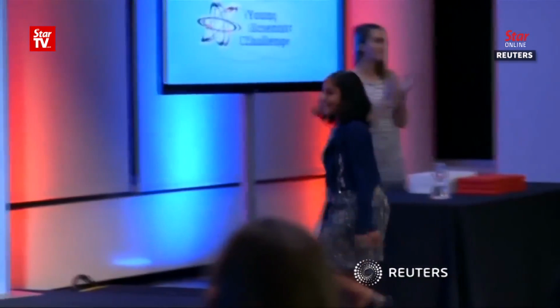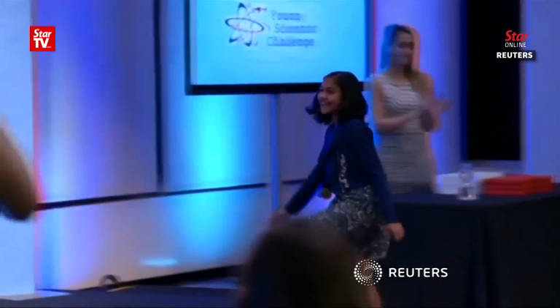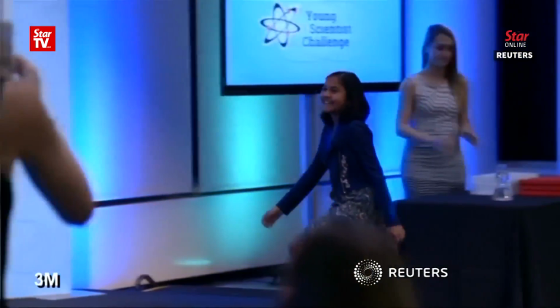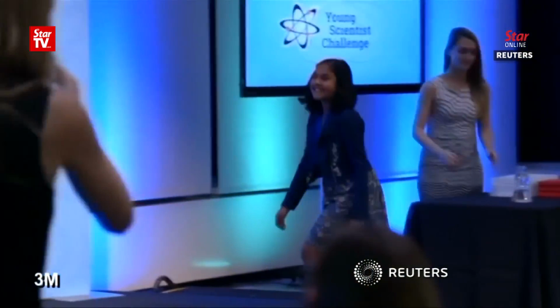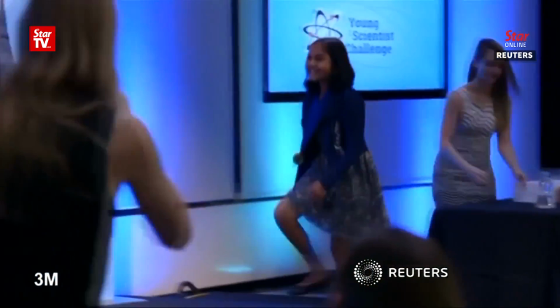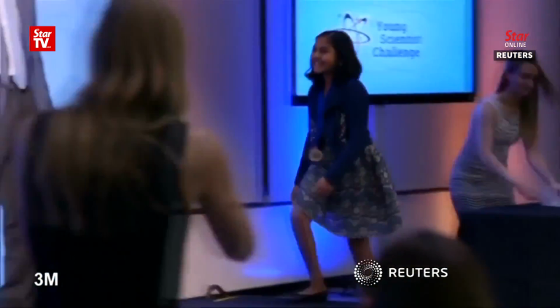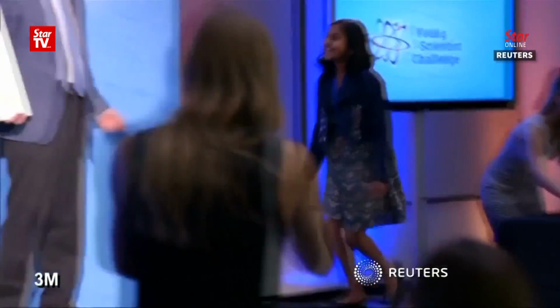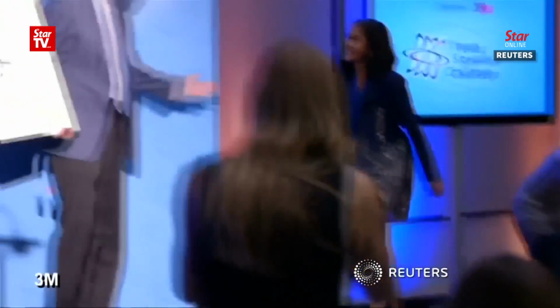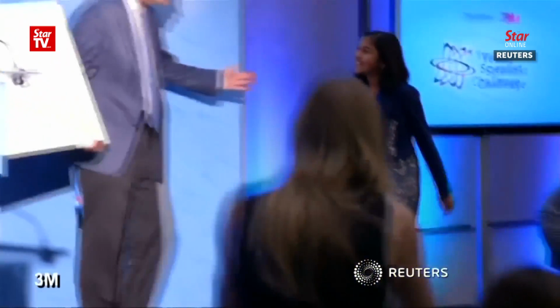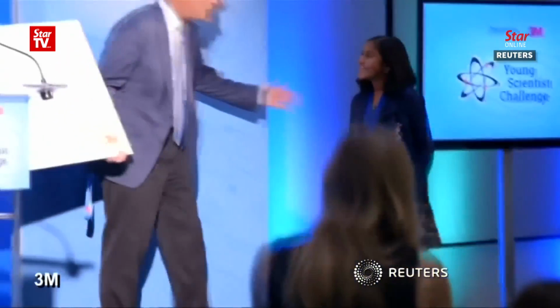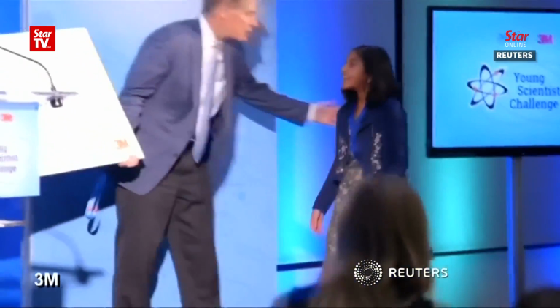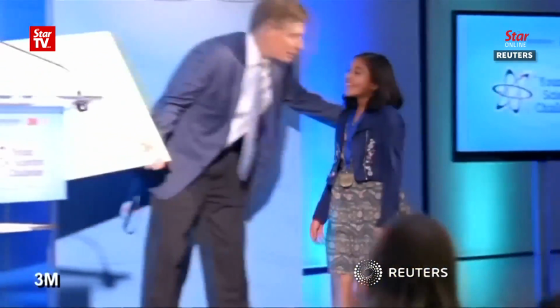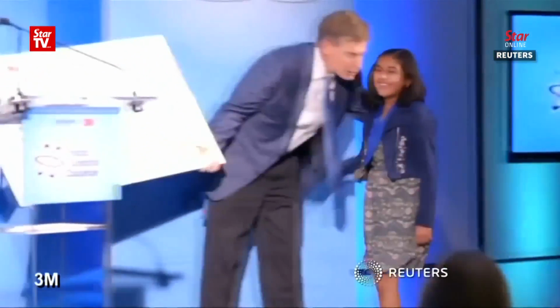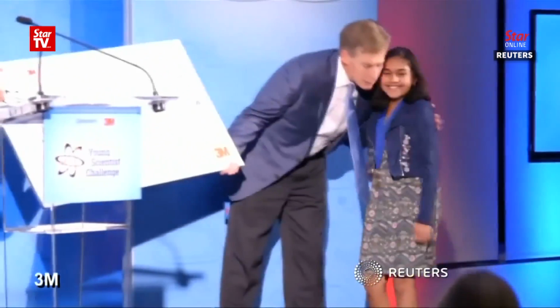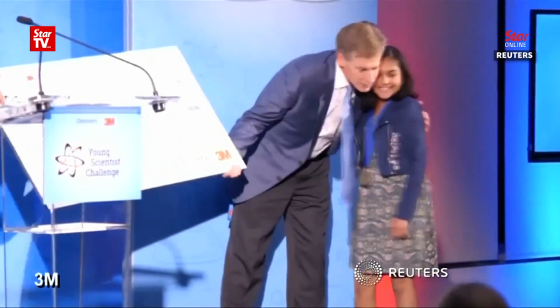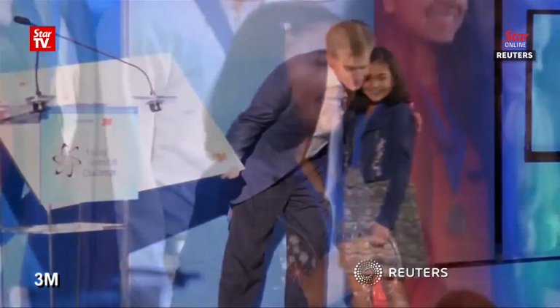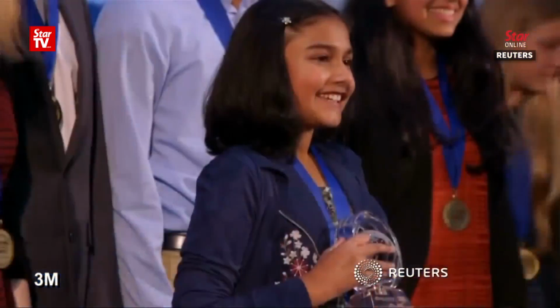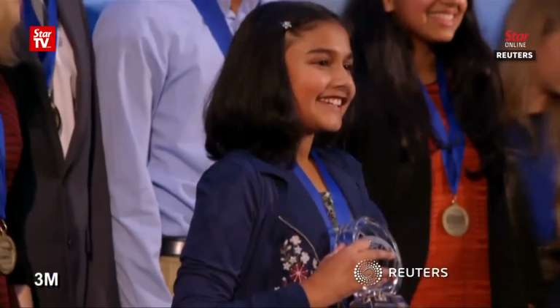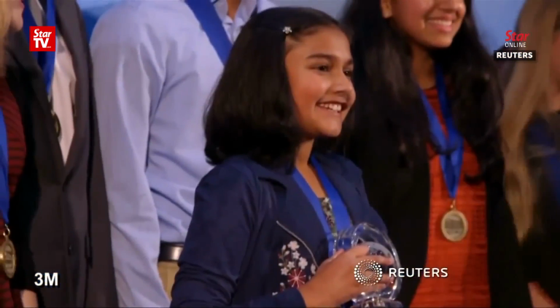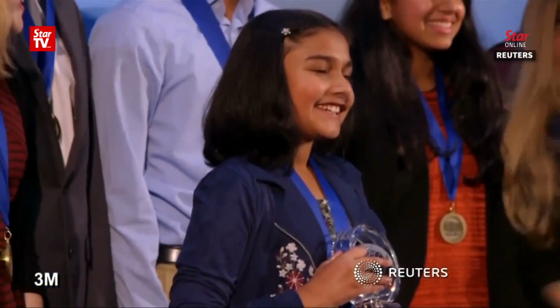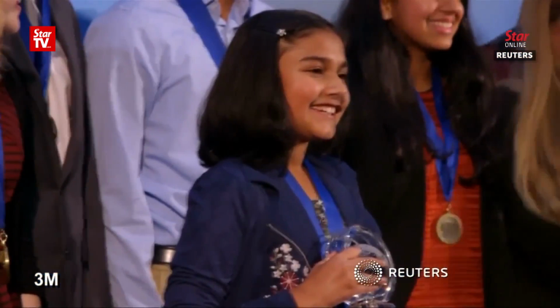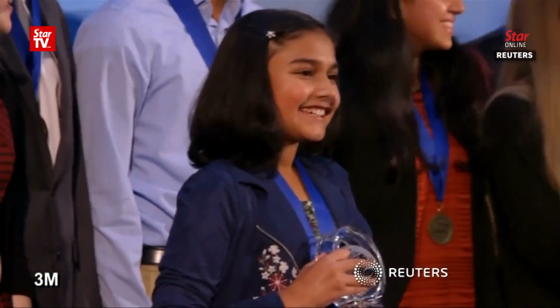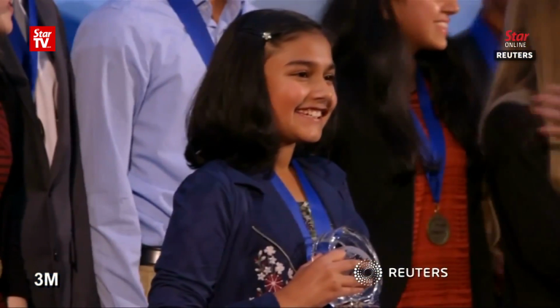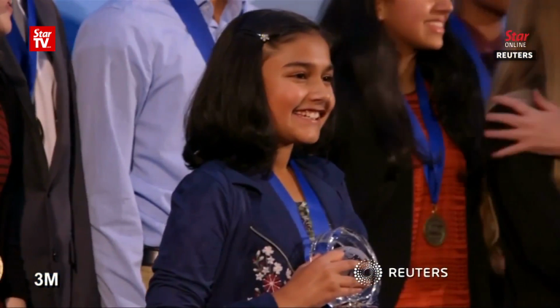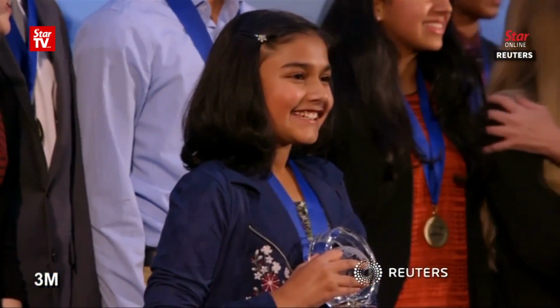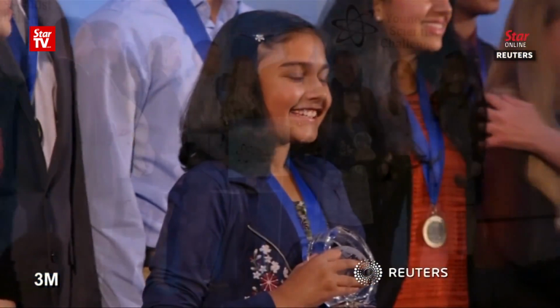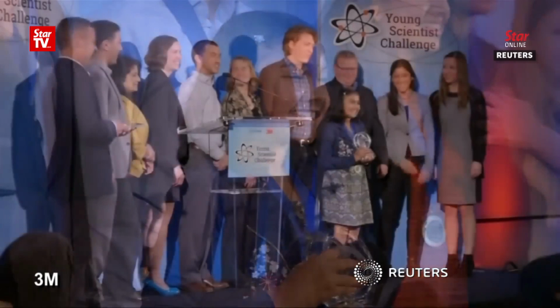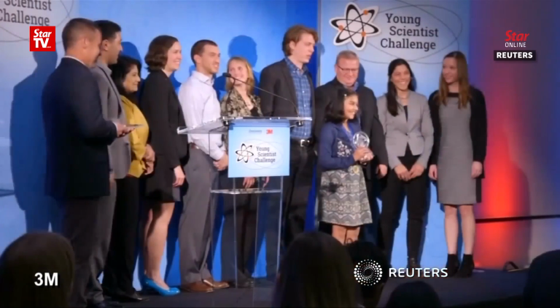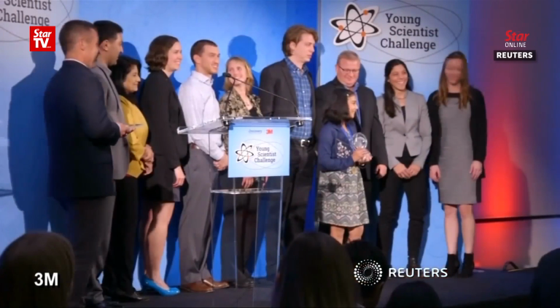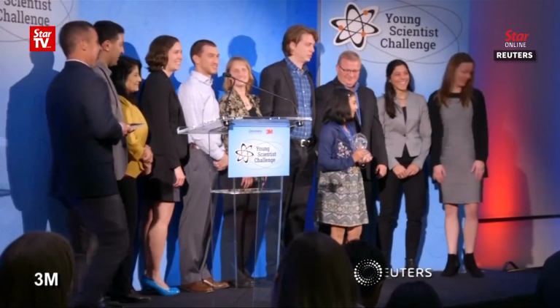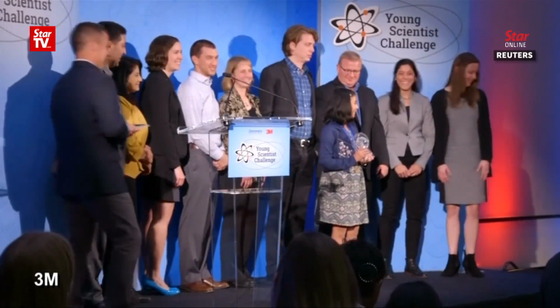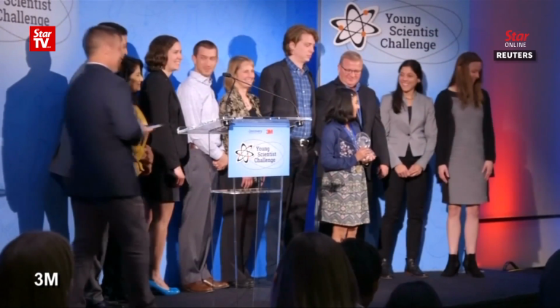Rao won the 2017 Discovery Education 3M Young Scientist Challenge along with a $25,000 prize.